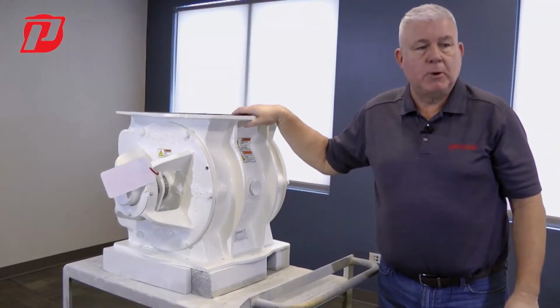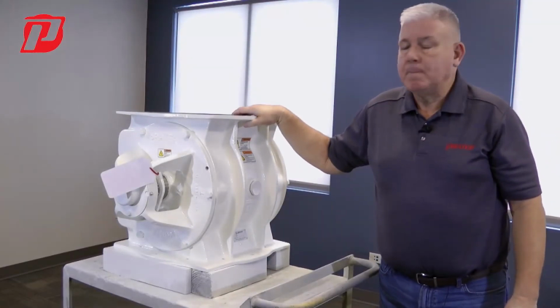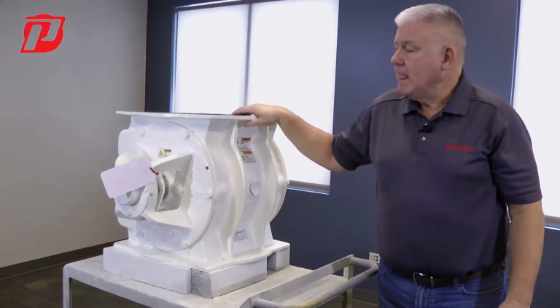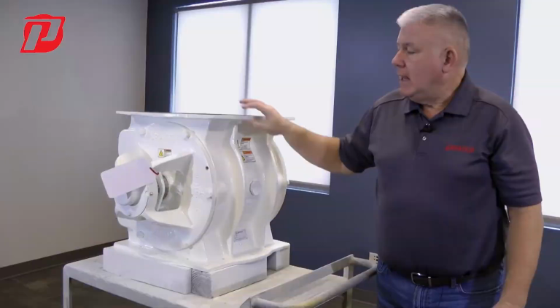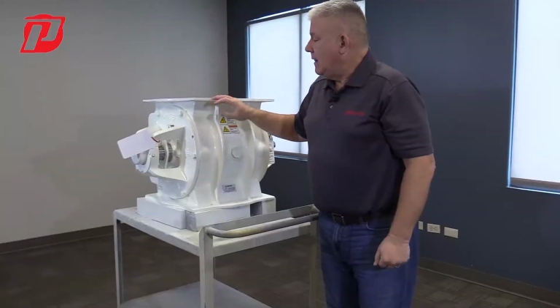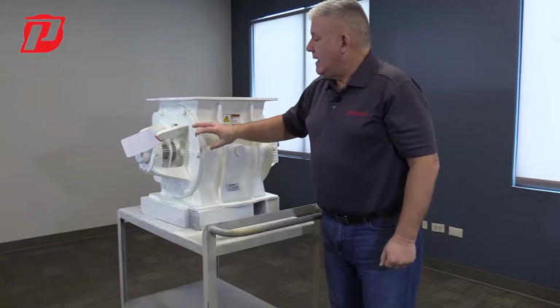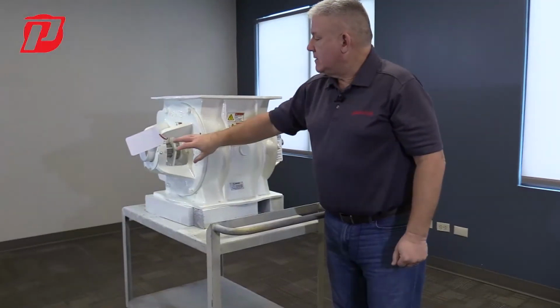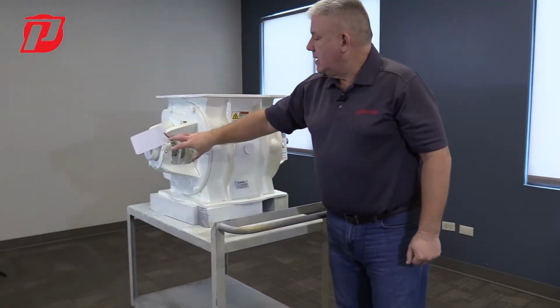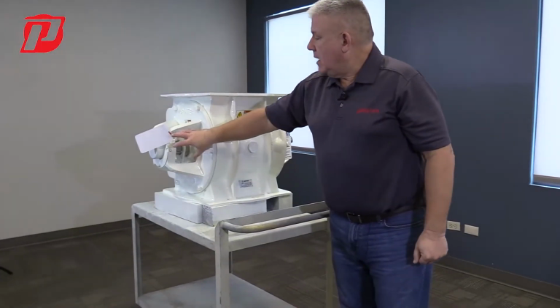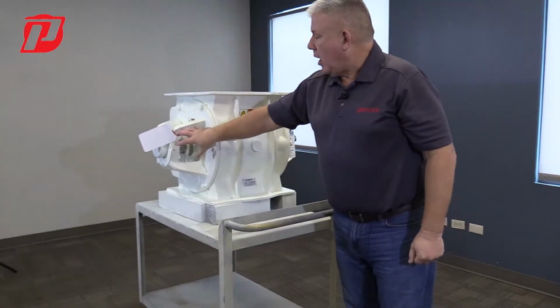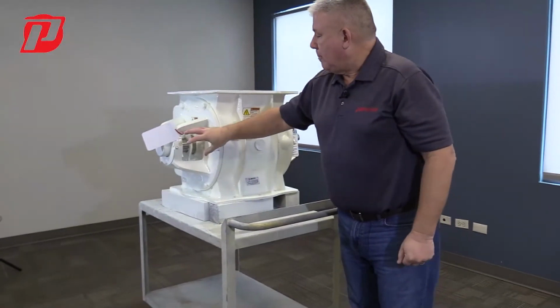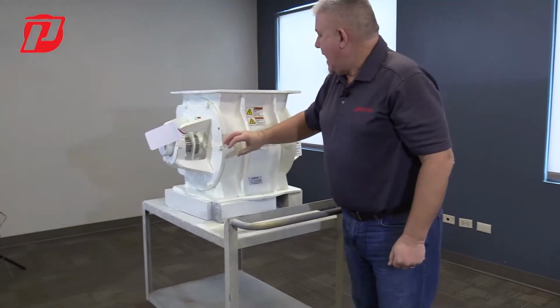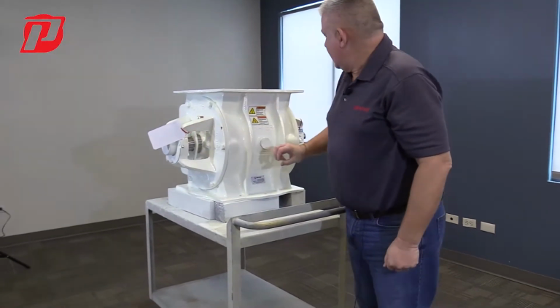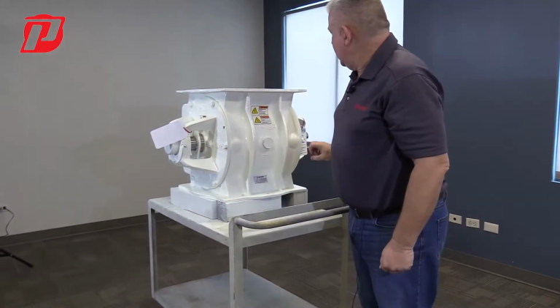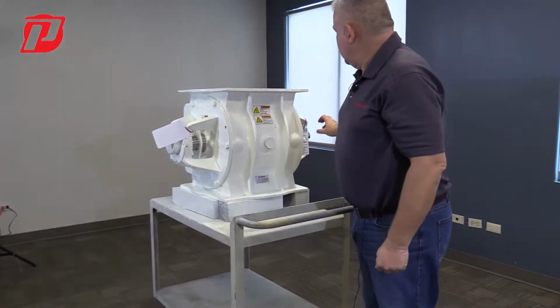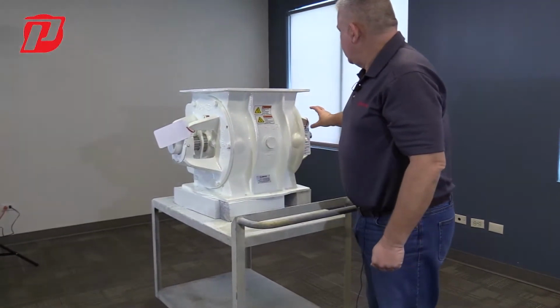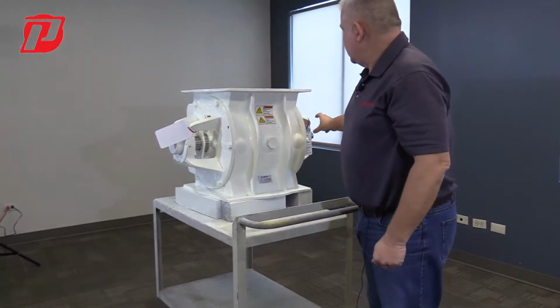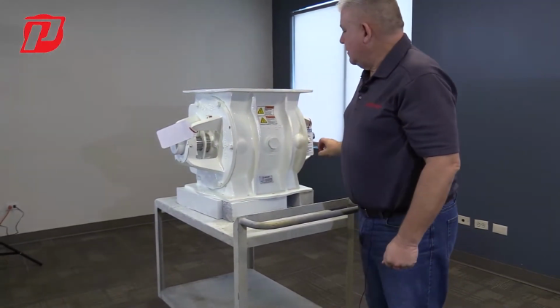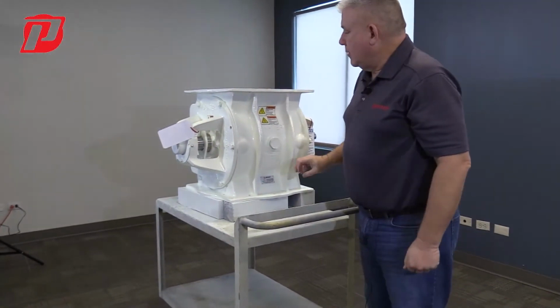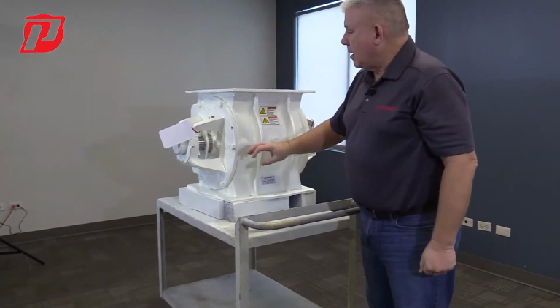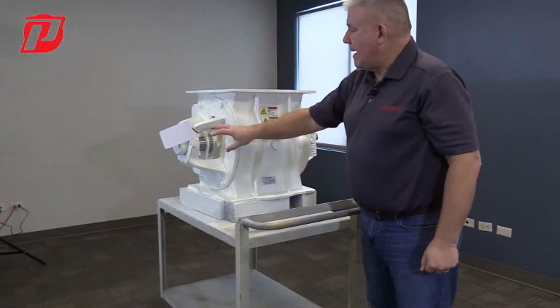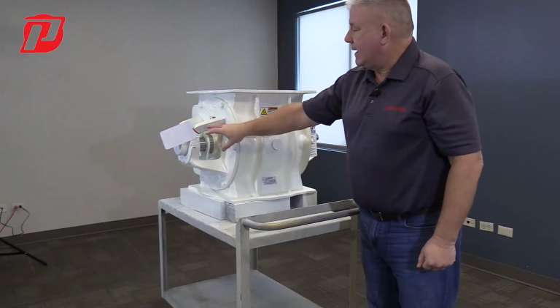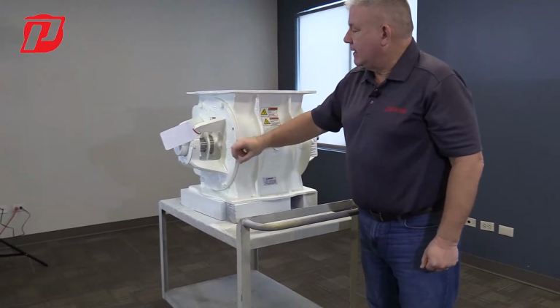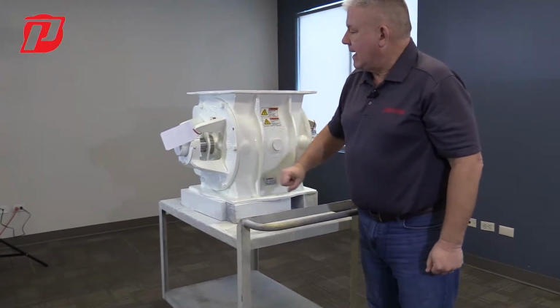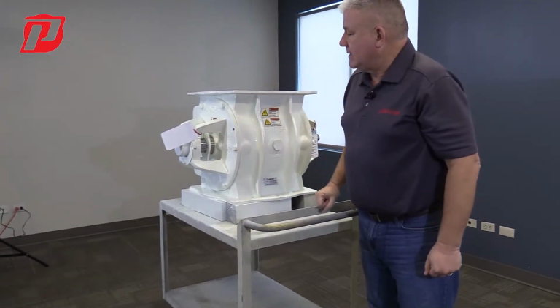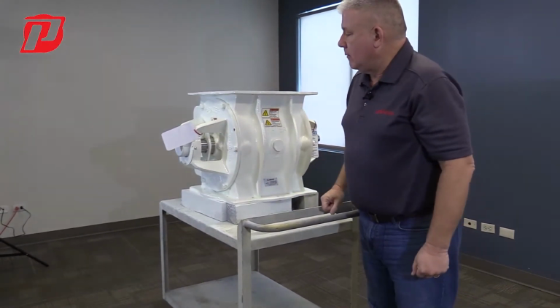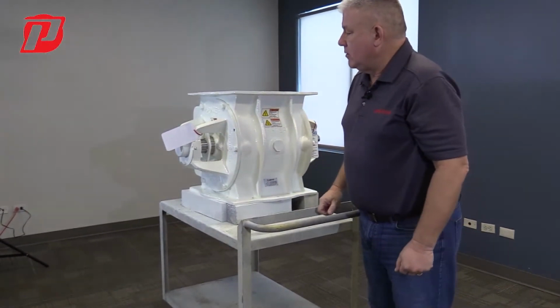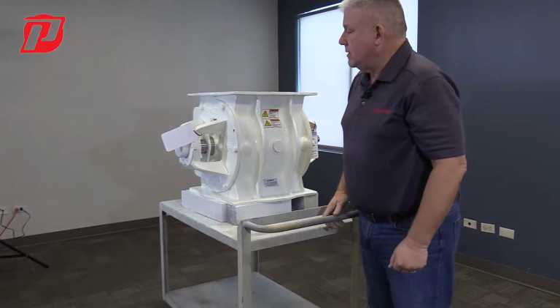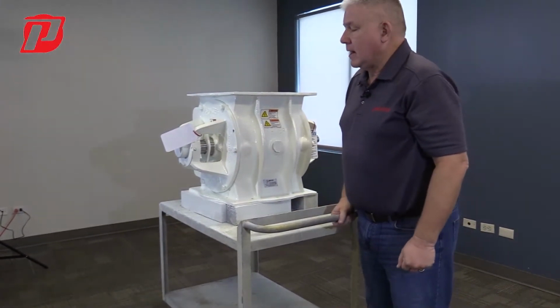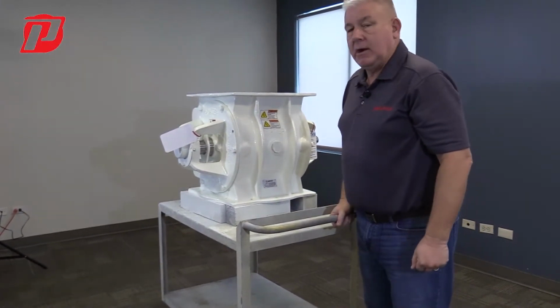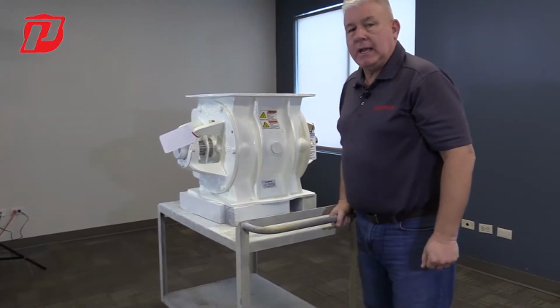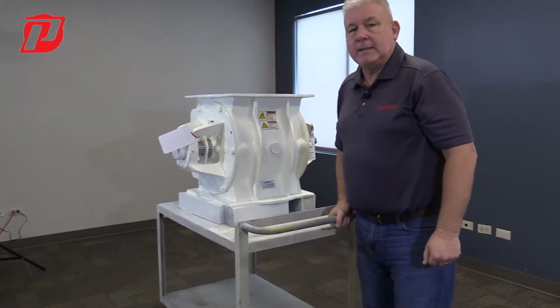So that is our packing system with our packing glands that we use on our airlocks.